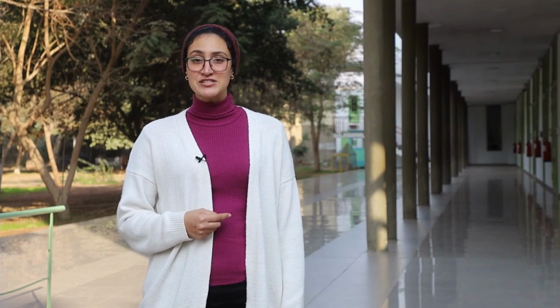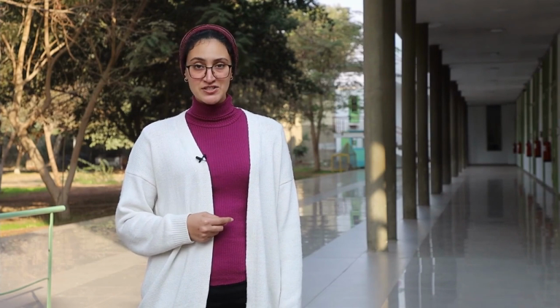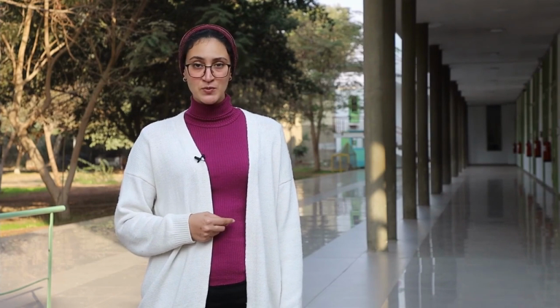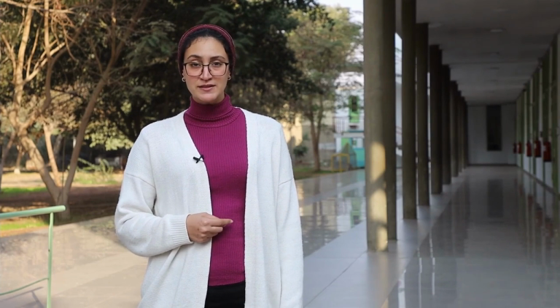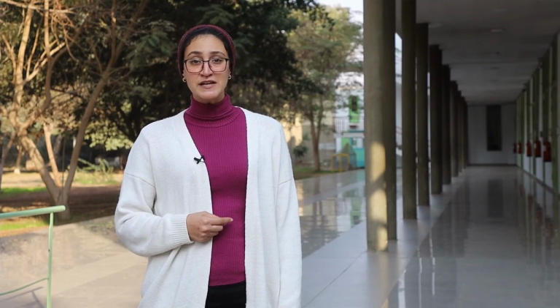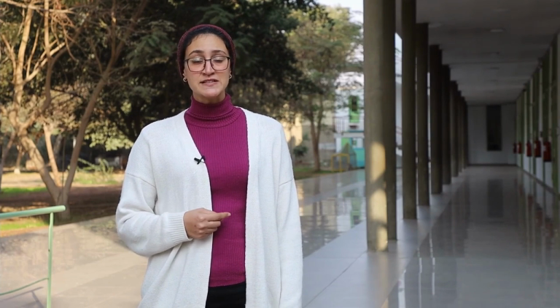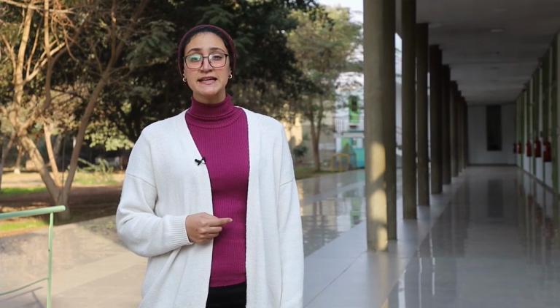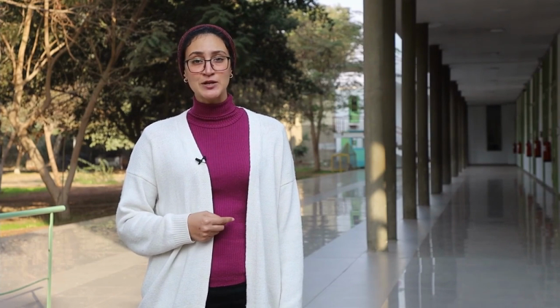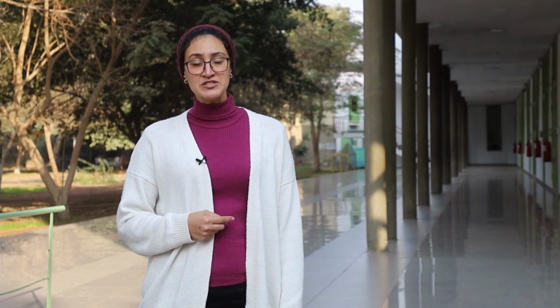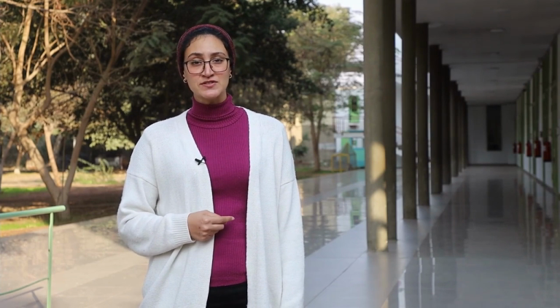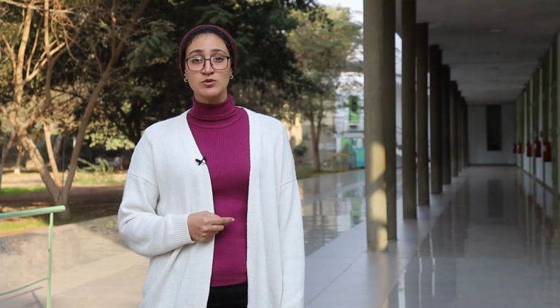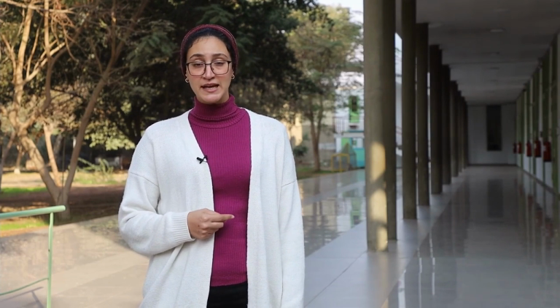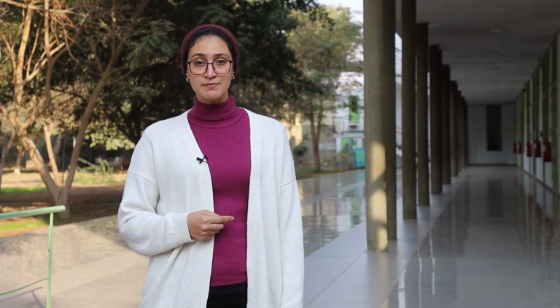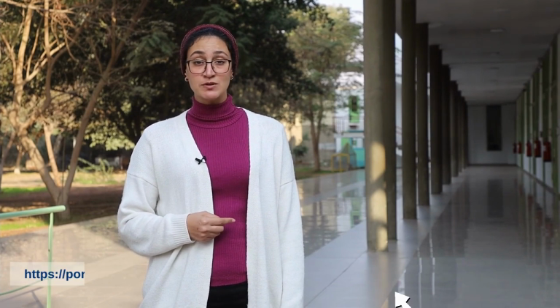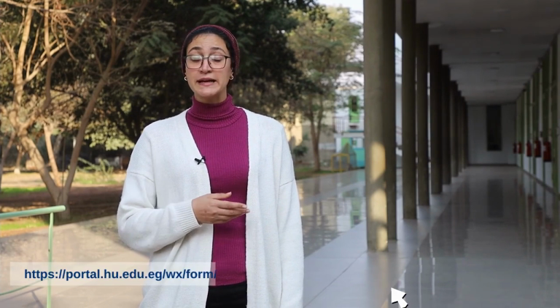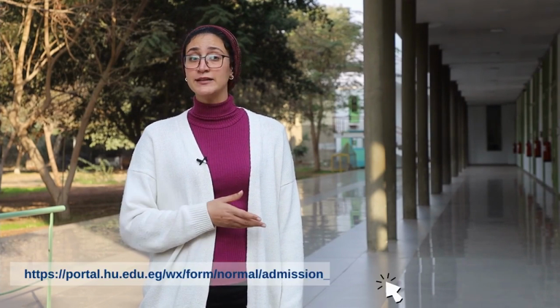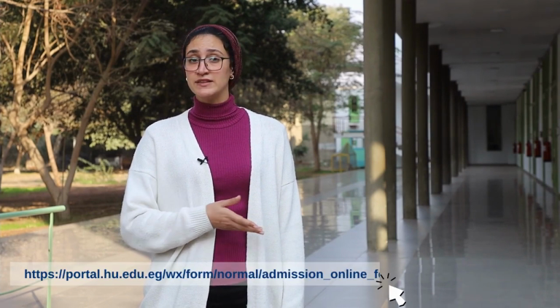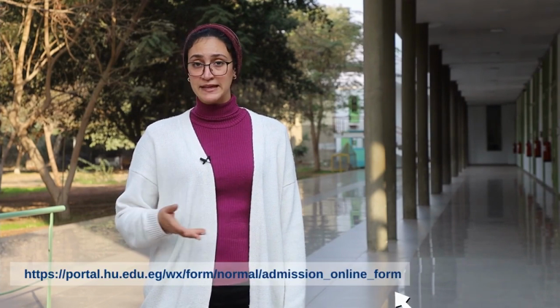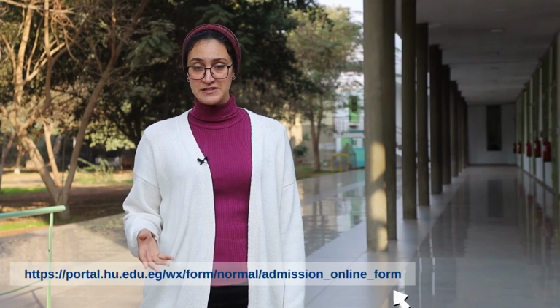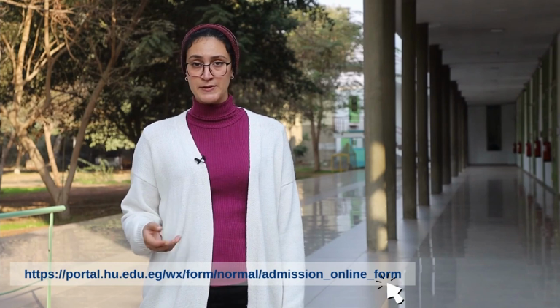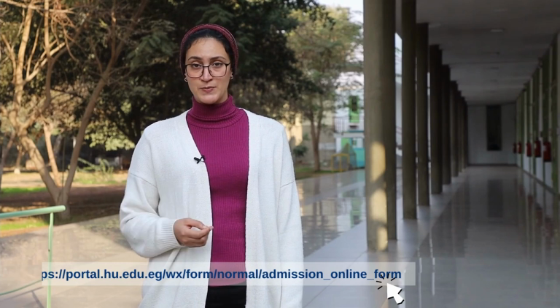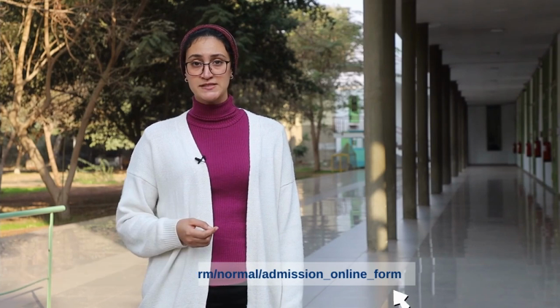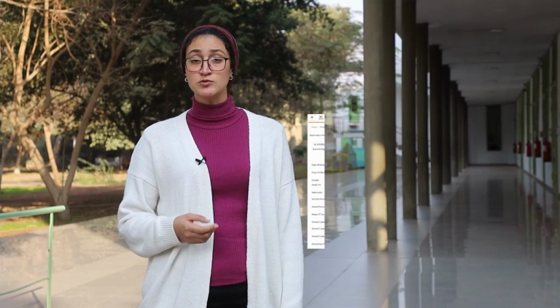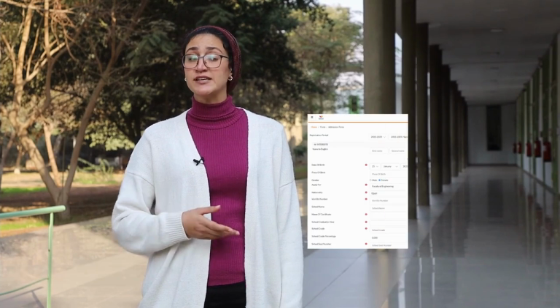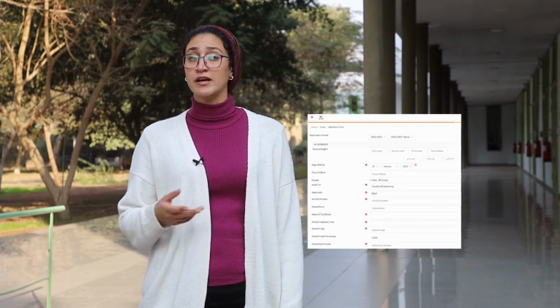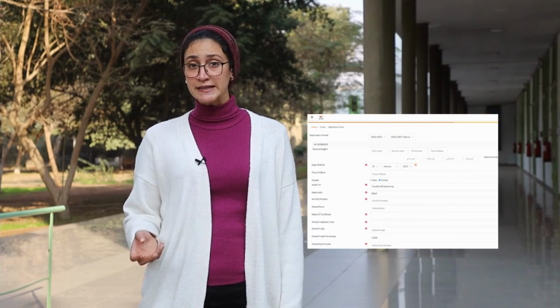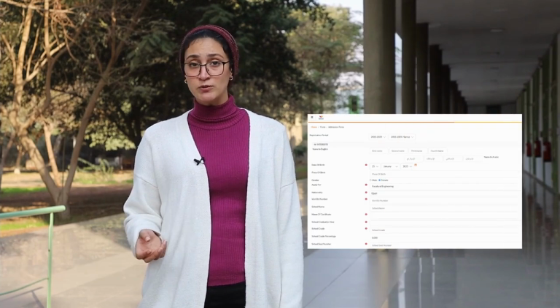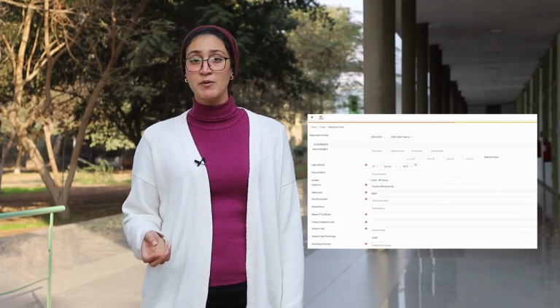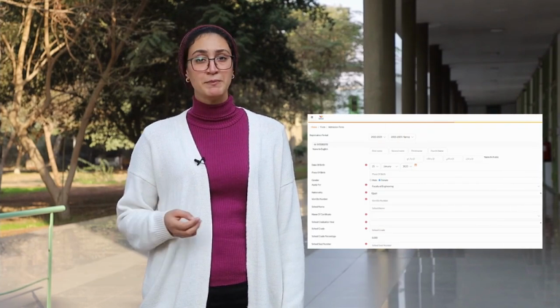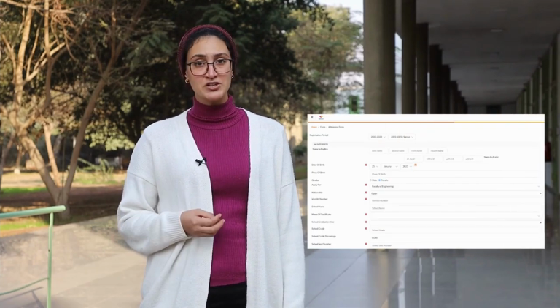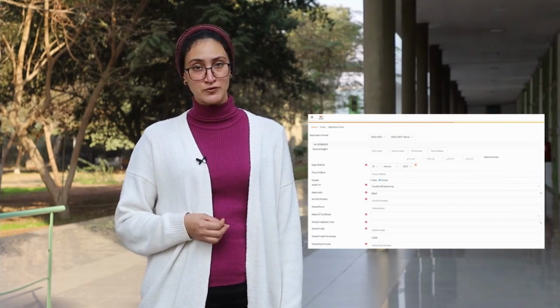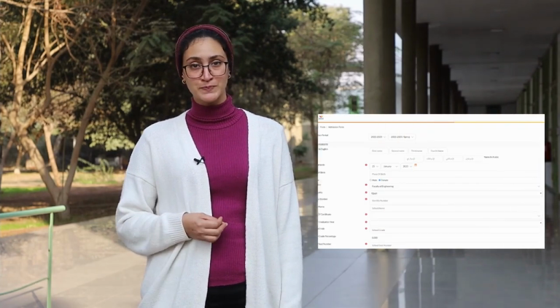Starting with visiting Heliopolis University online admission by clicking on the link in the description box. It will take you directly to our application form.